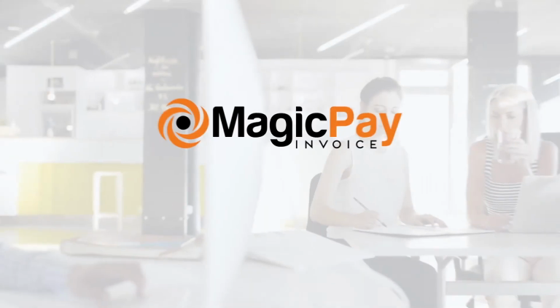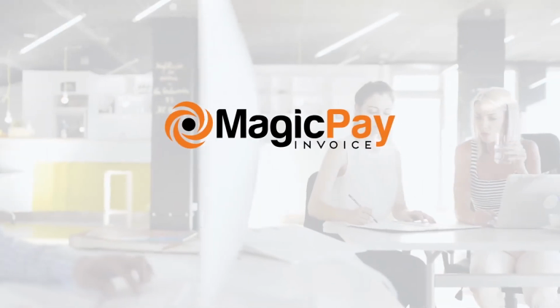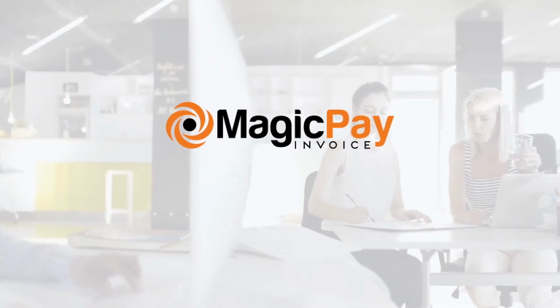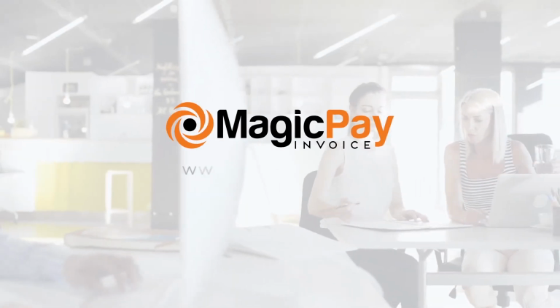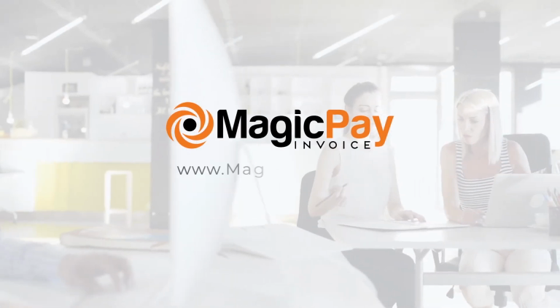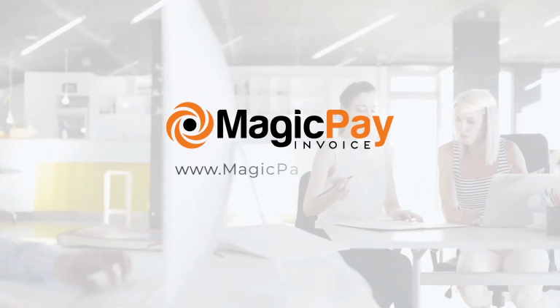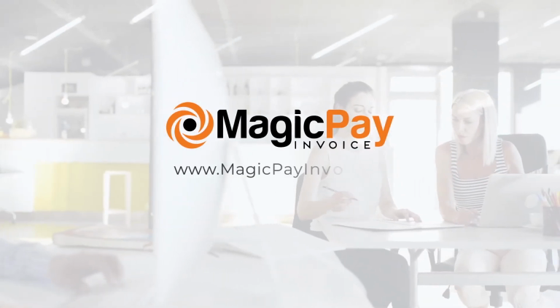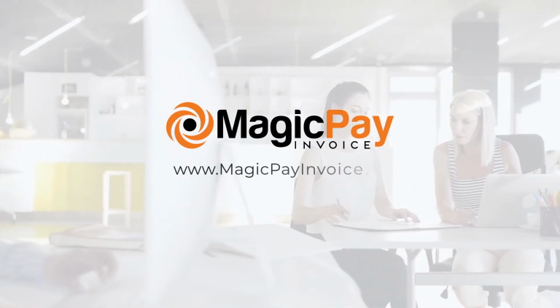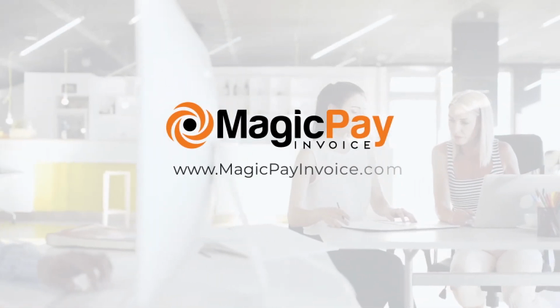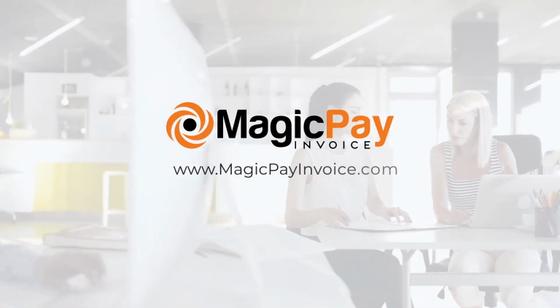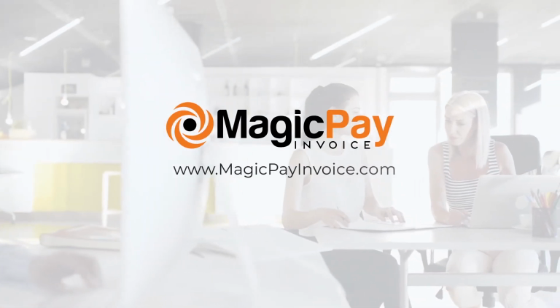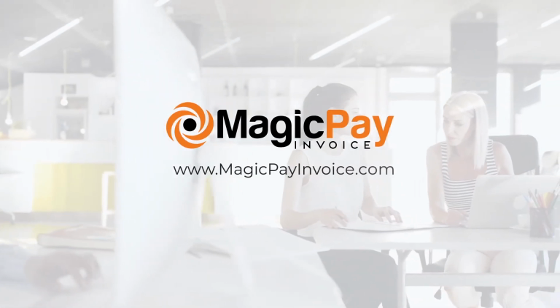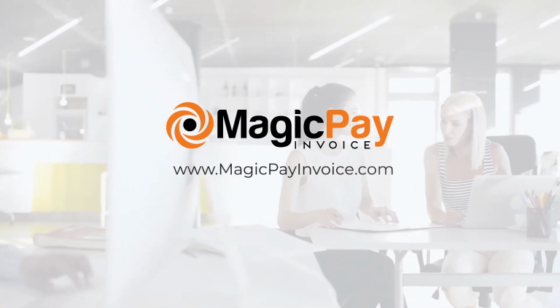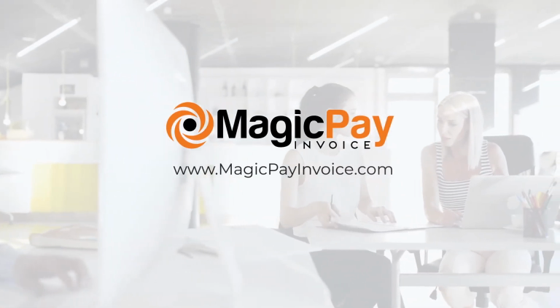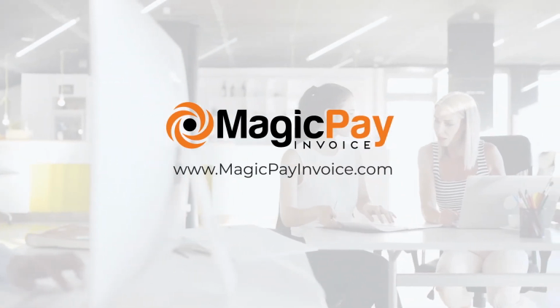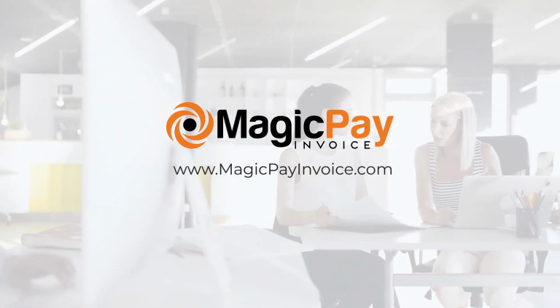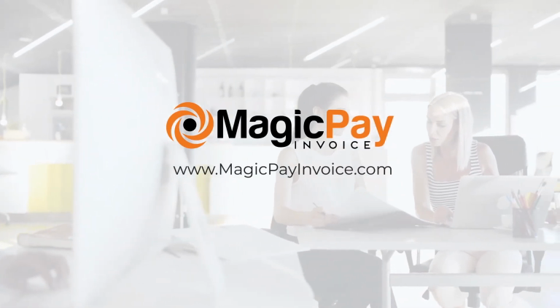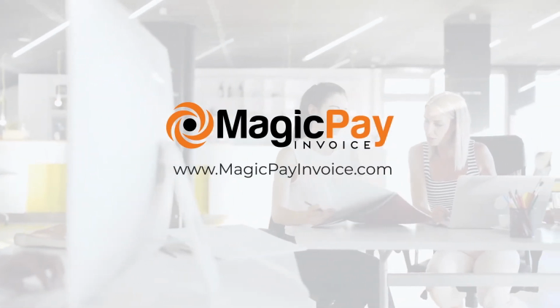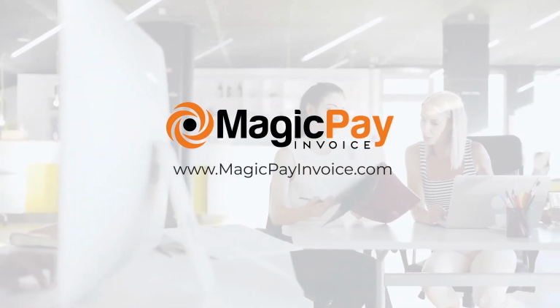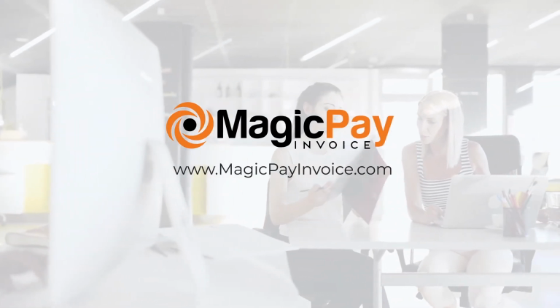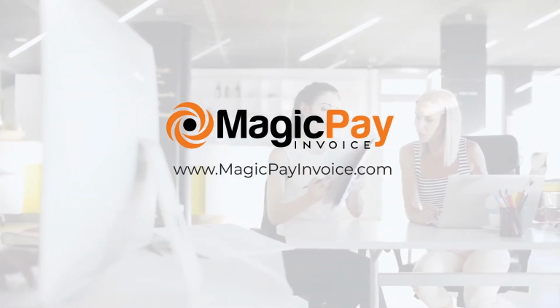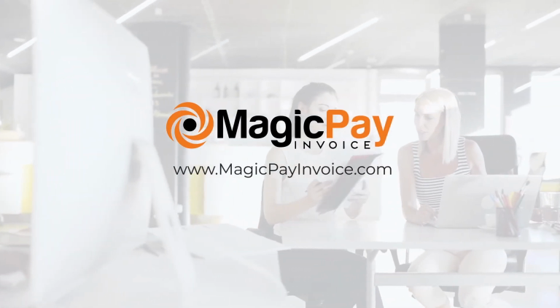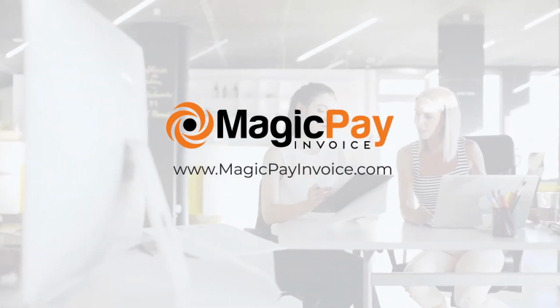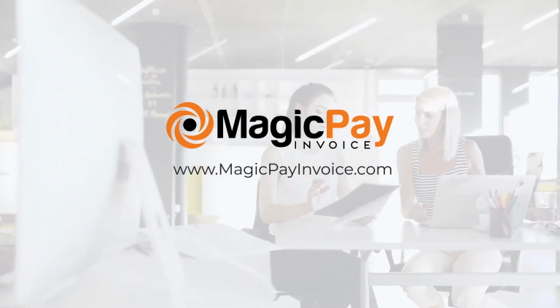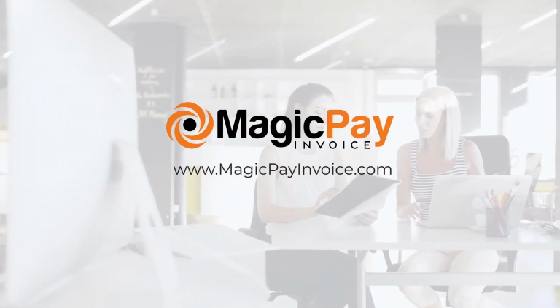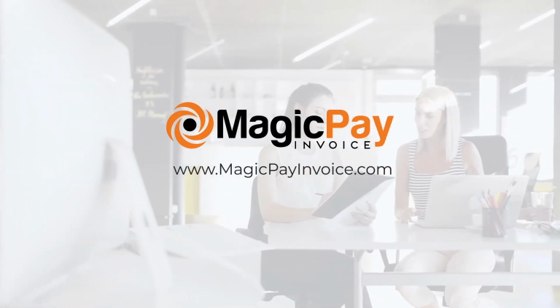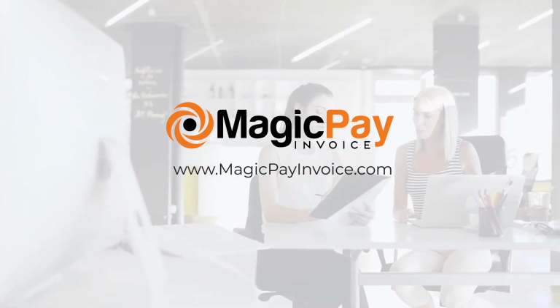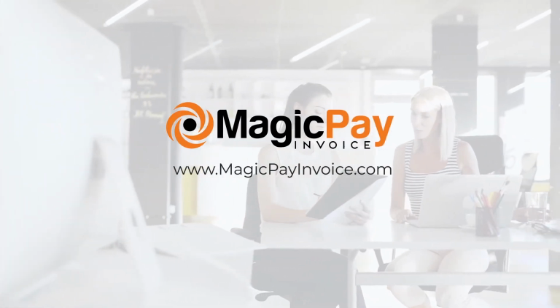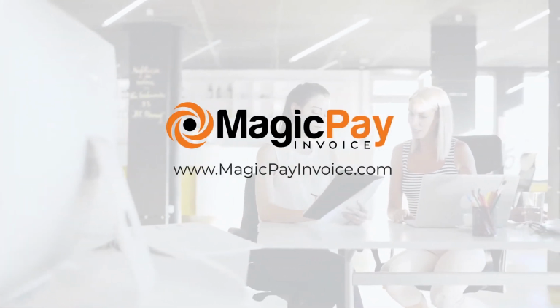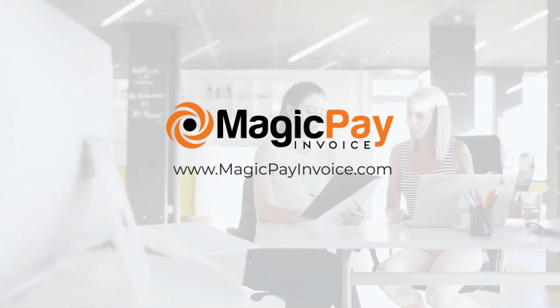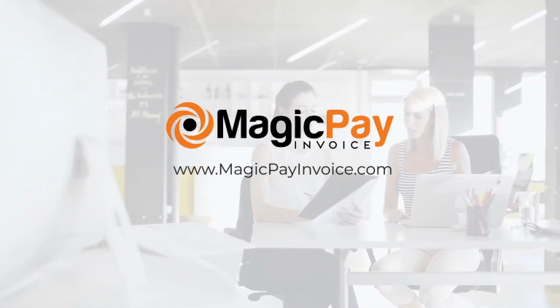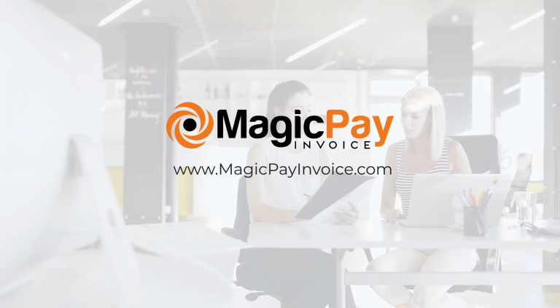So, visit www.MagicPayInvoice.com to sign up and get started today.